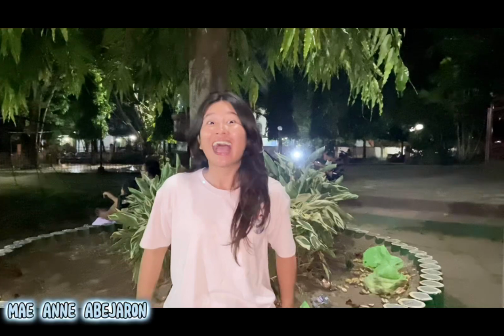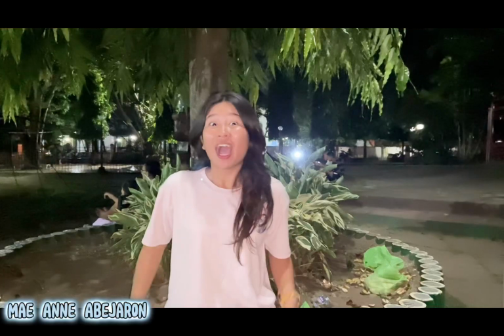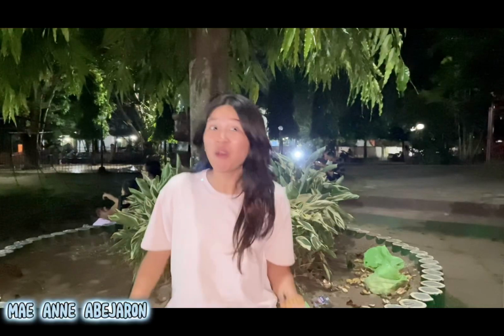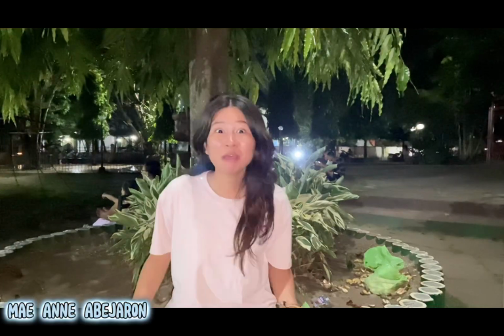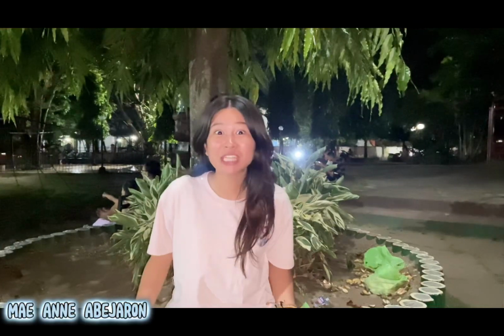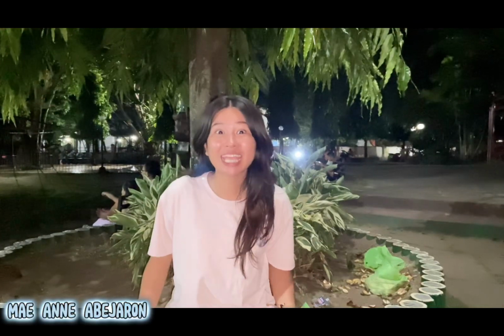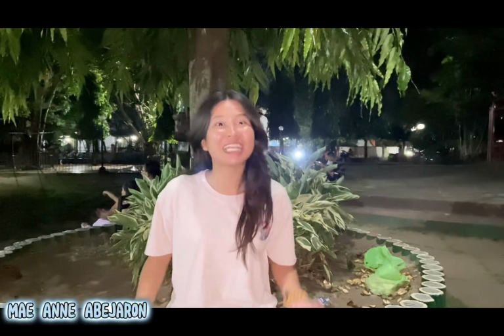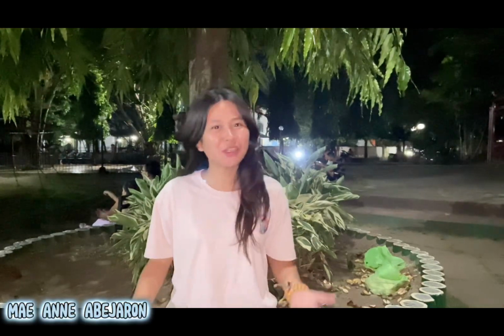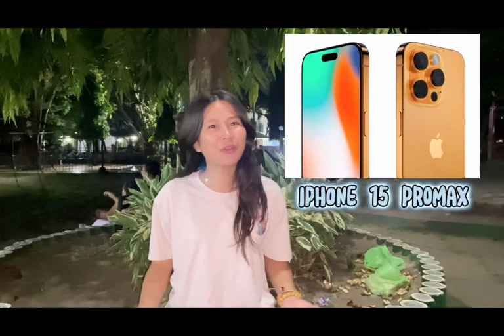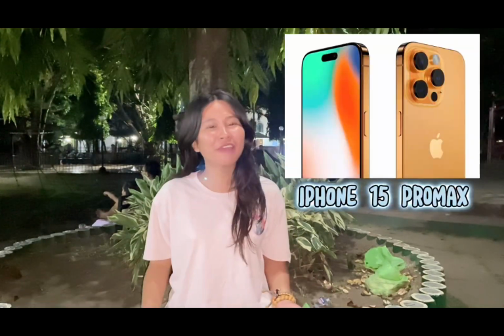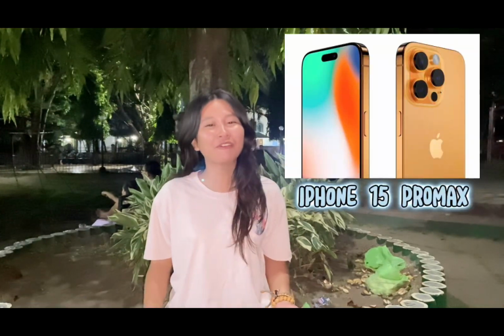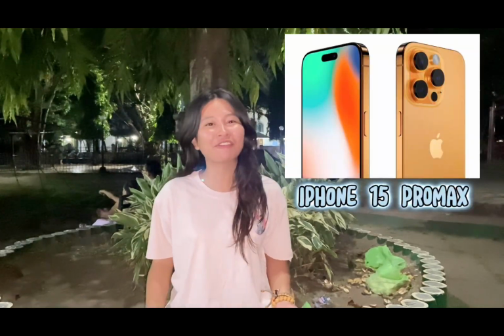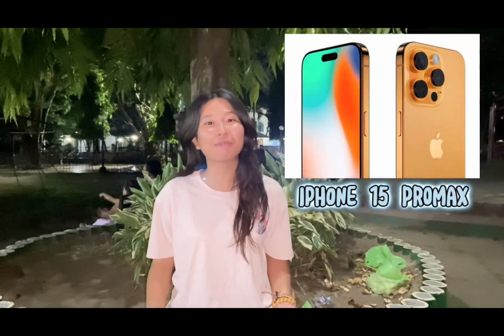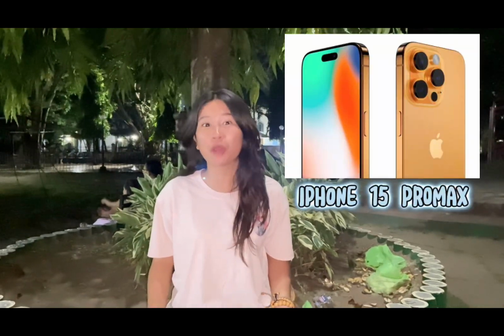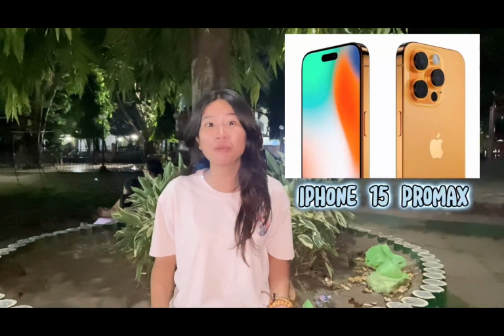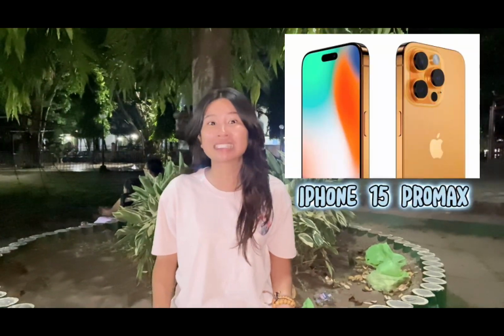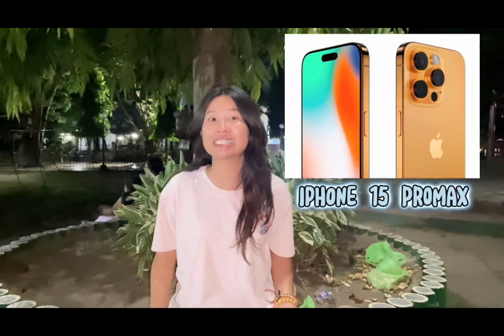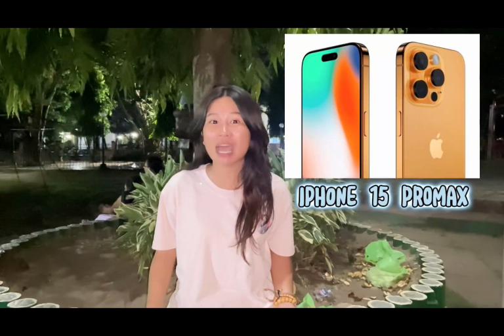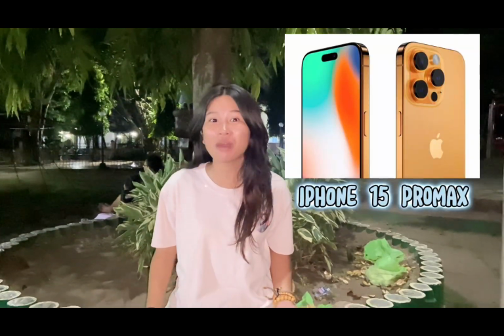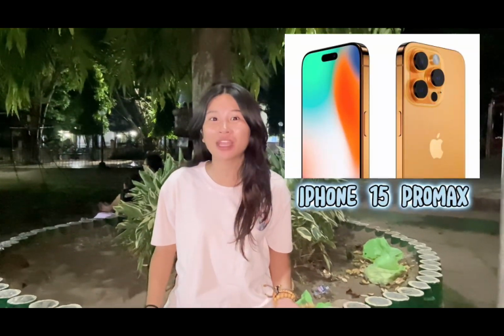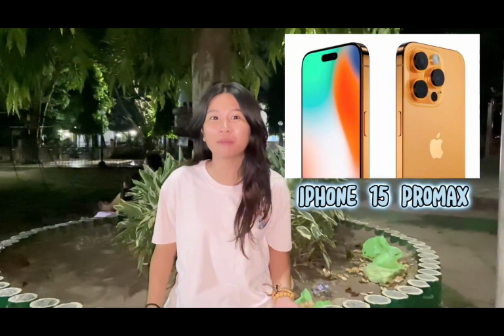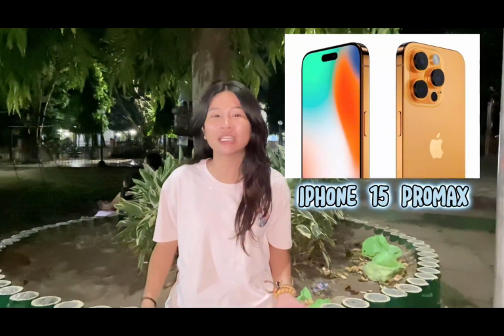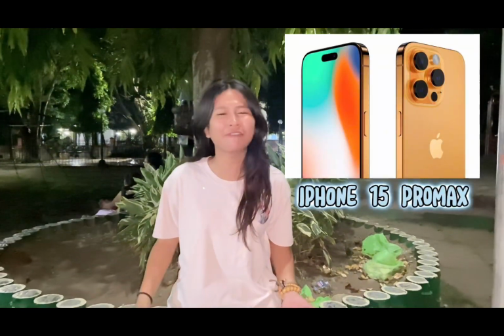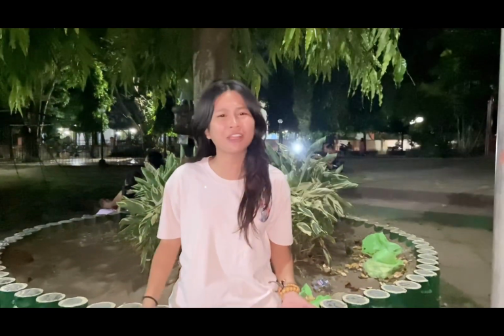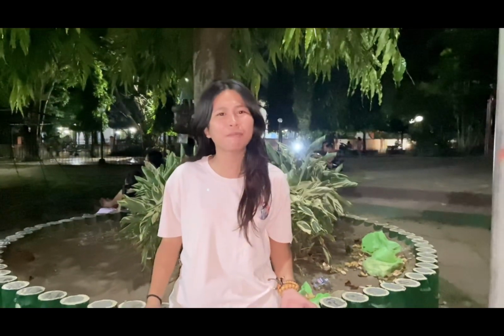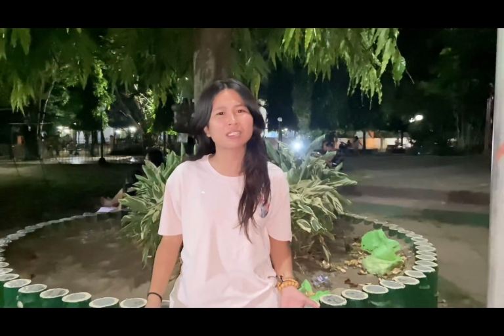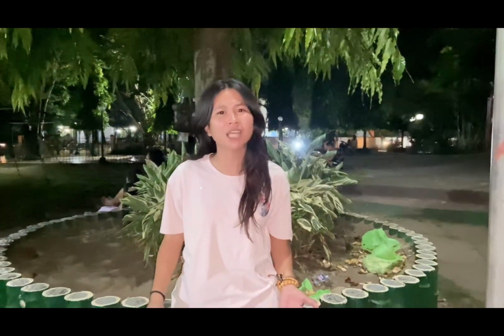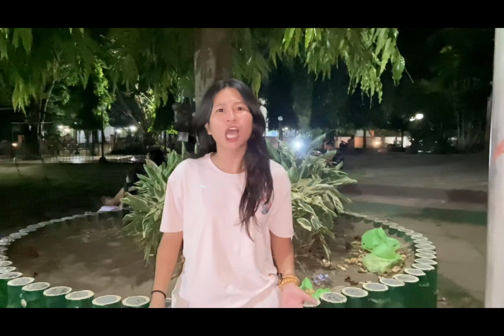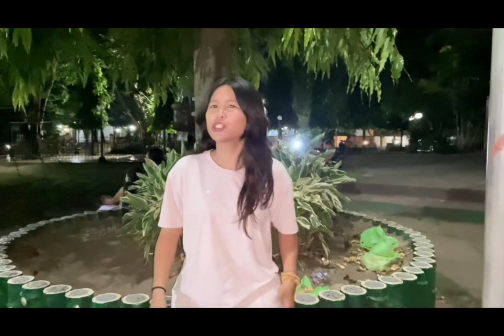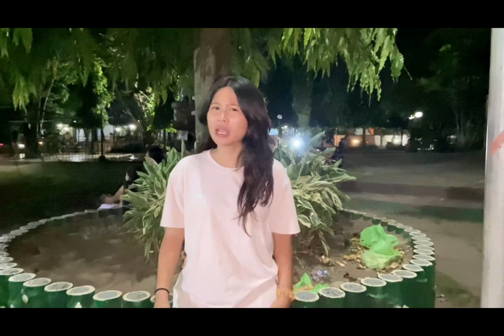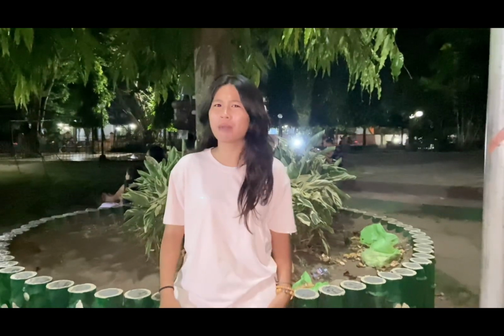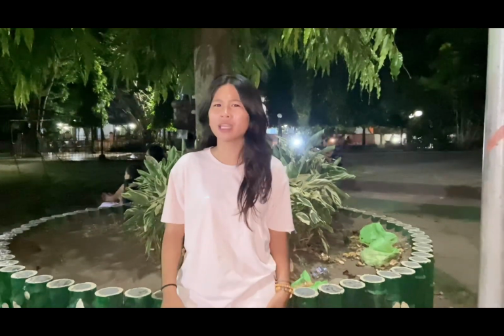OMG! The new iPhone 15 Pro Max is now available in the Philippines. Should I buy it?